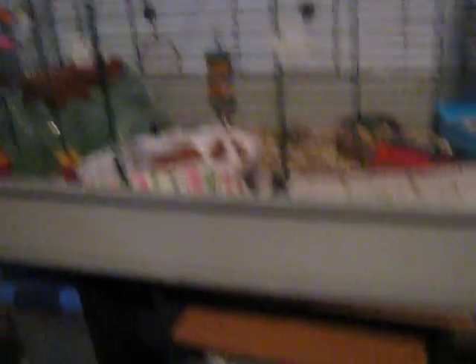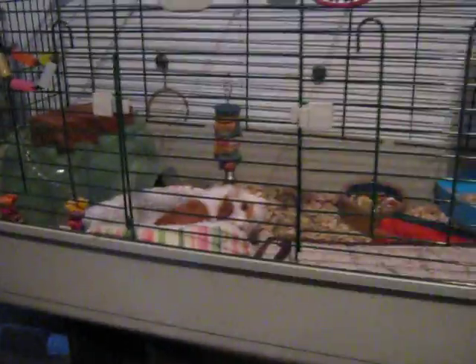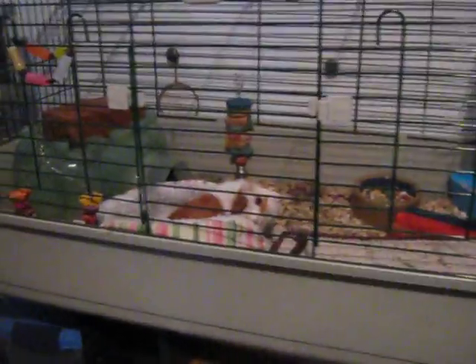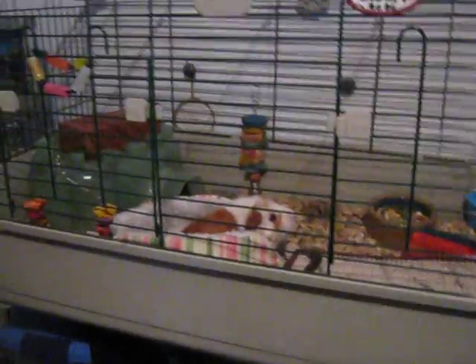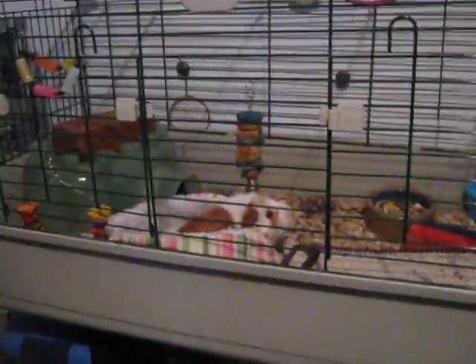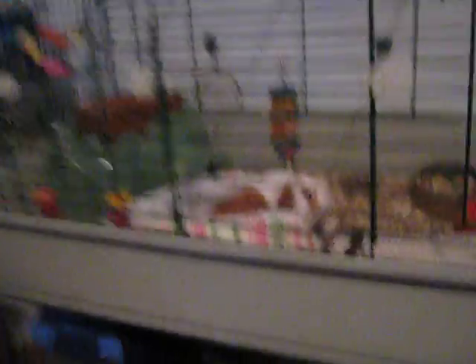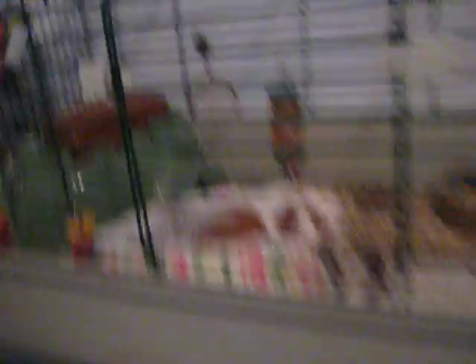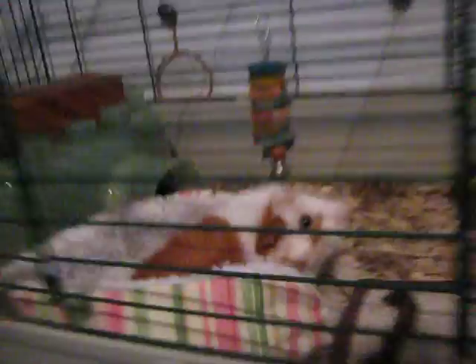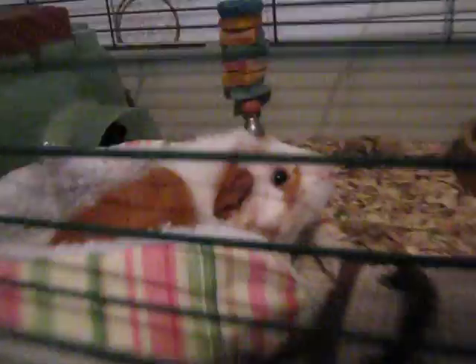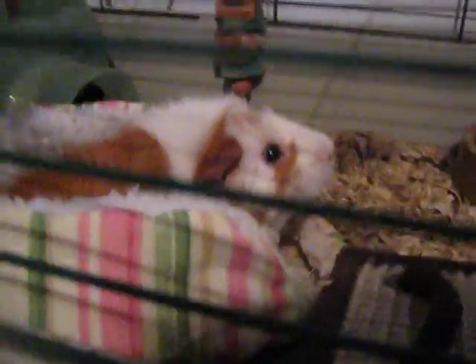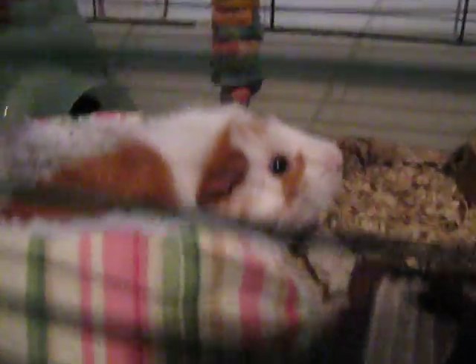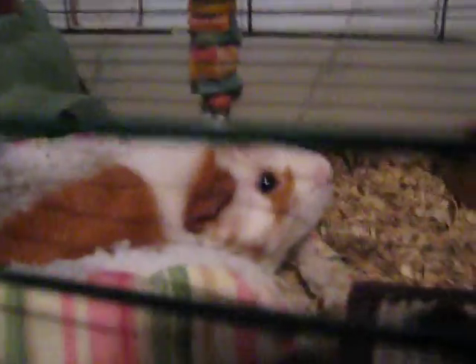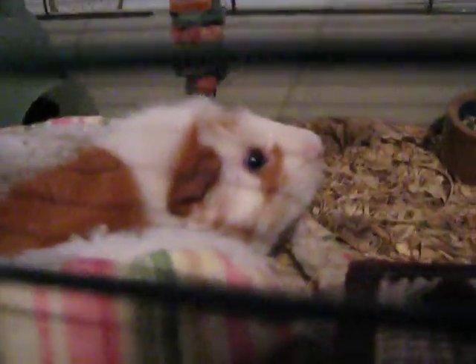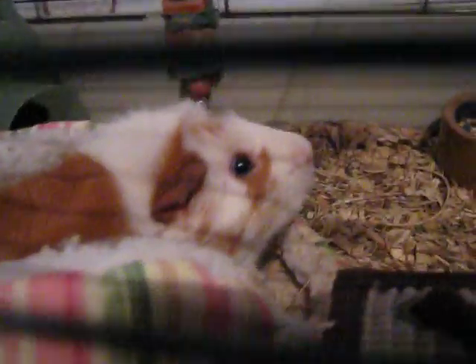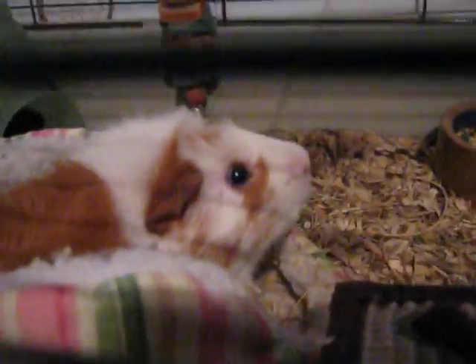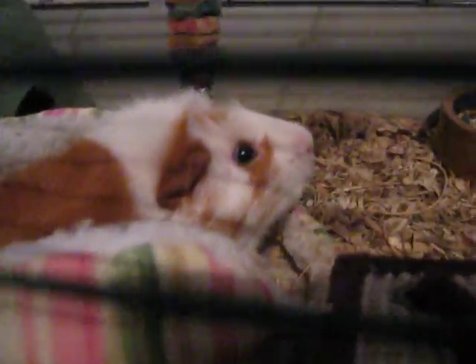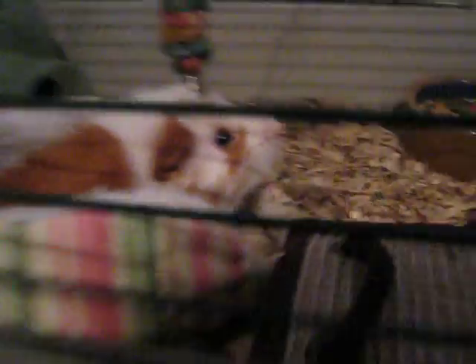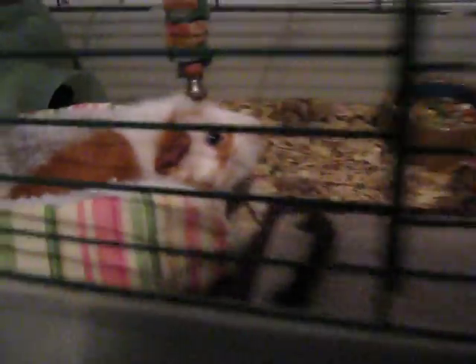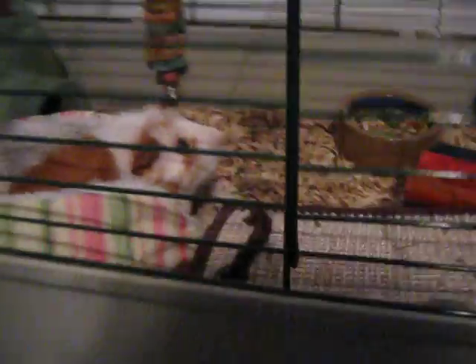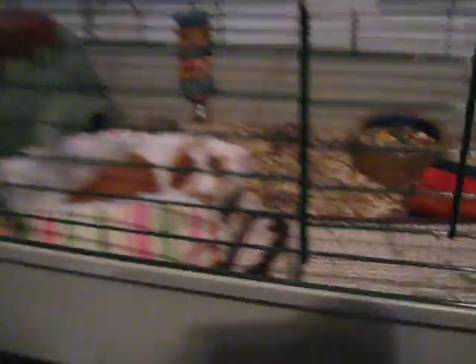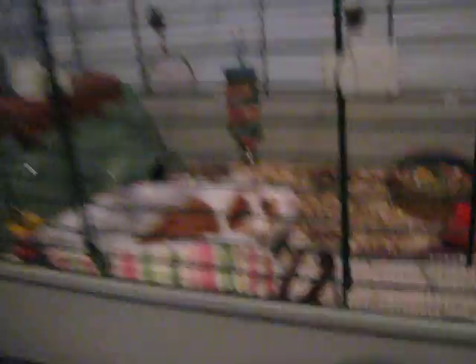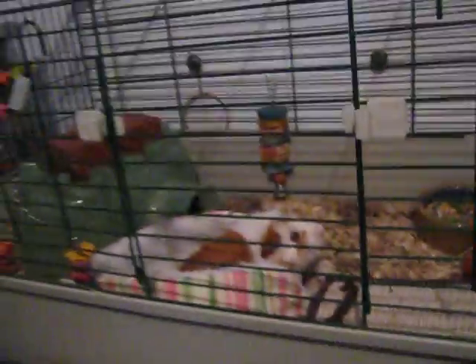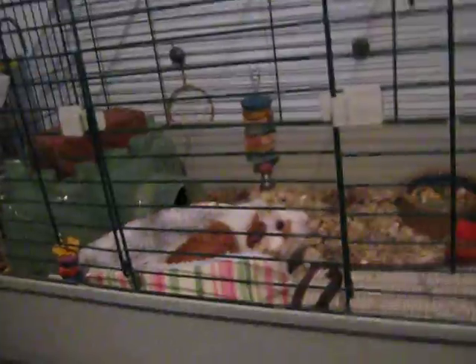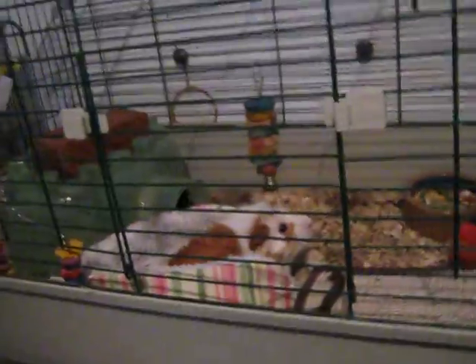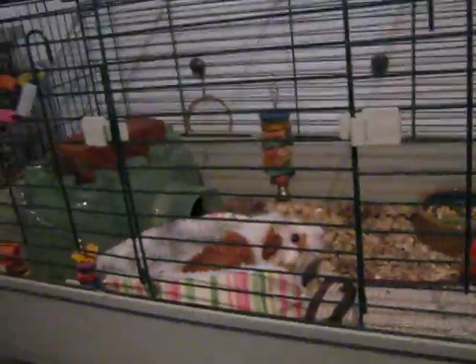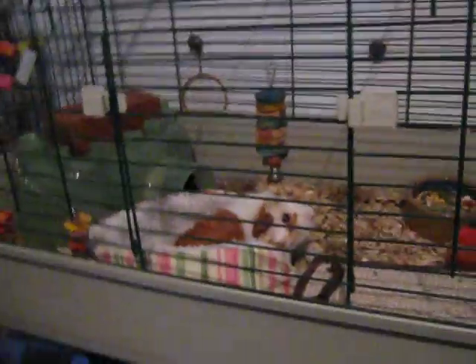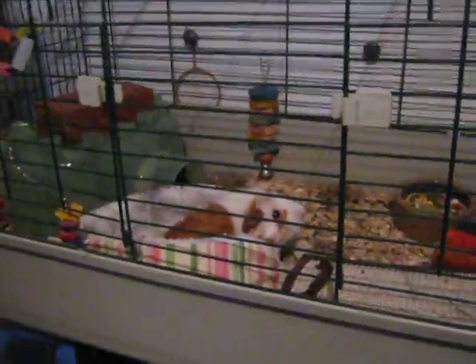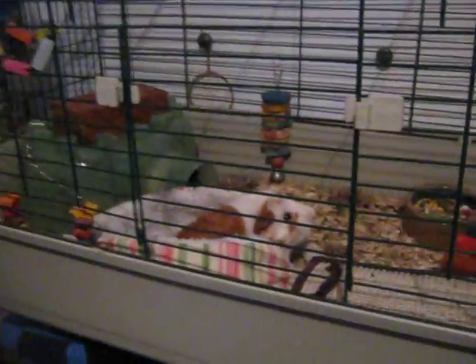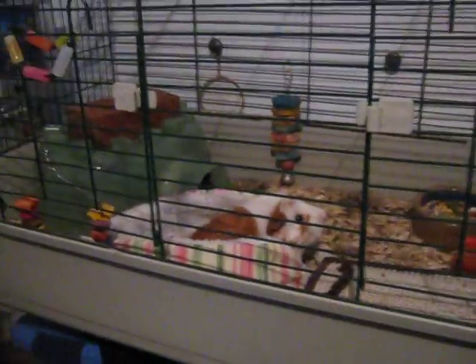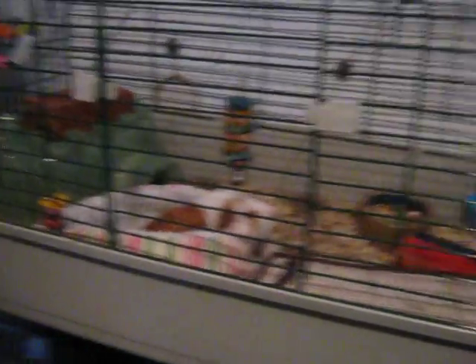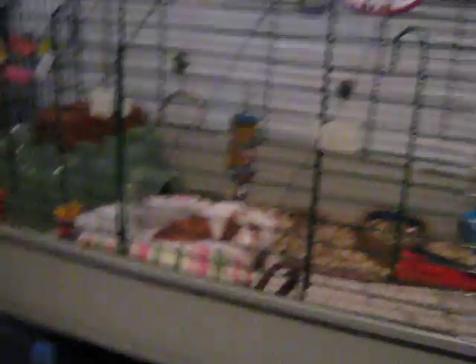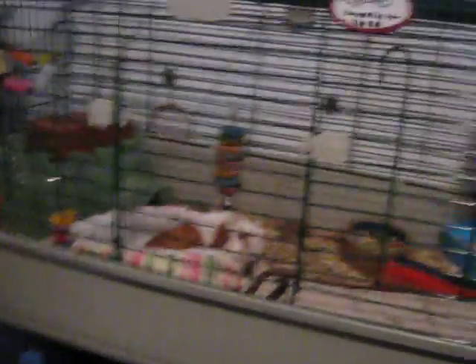So there's my guinea pig. Hi Brownie. Baby's in a little igloo.